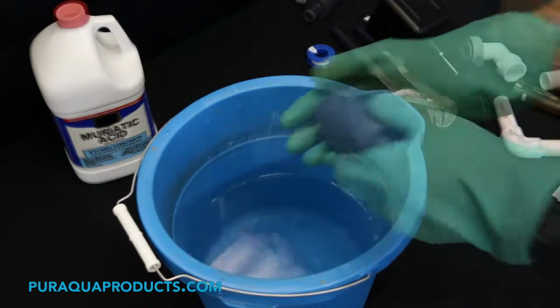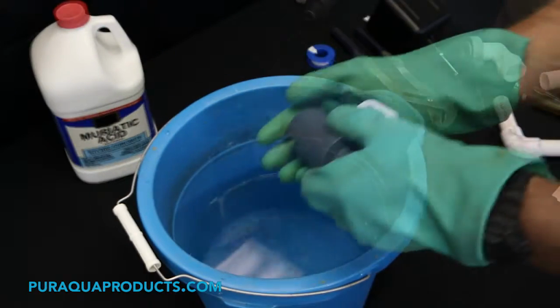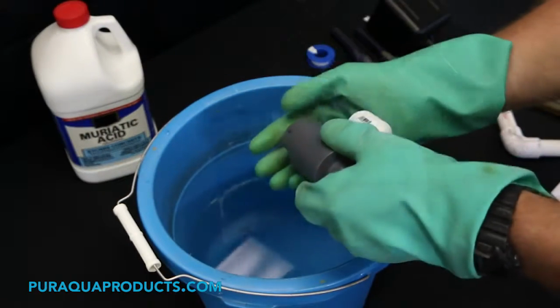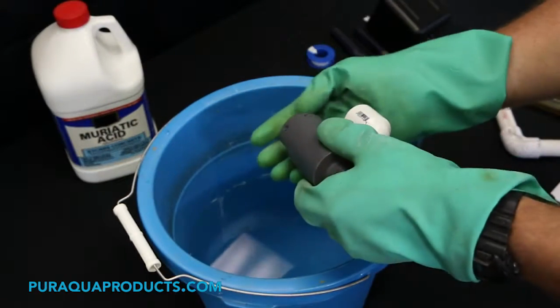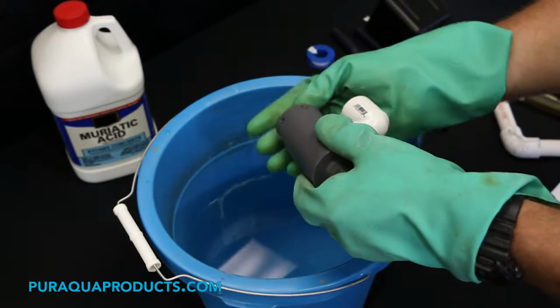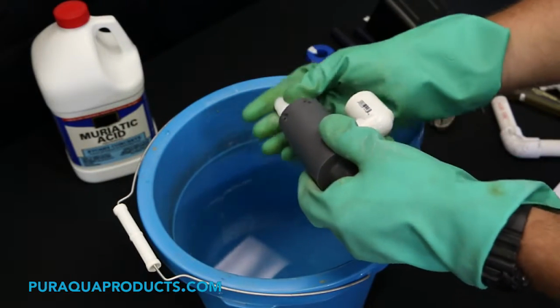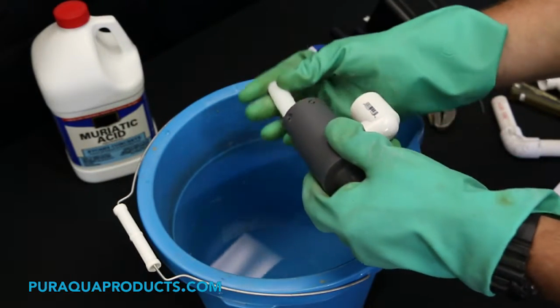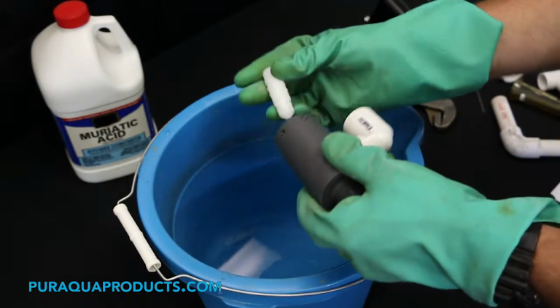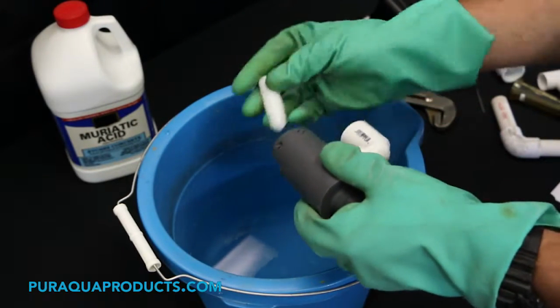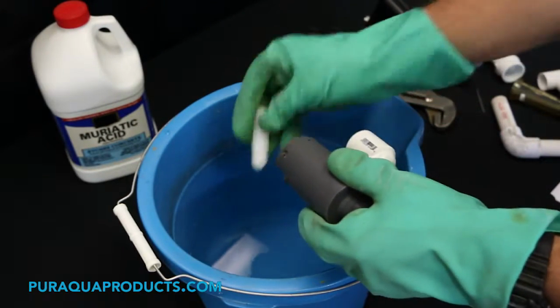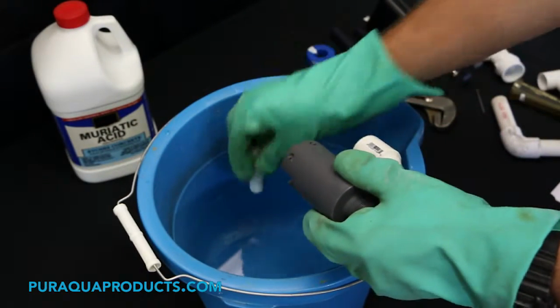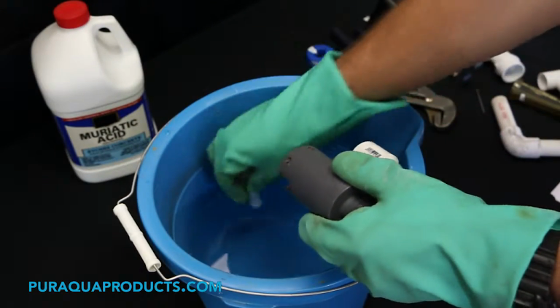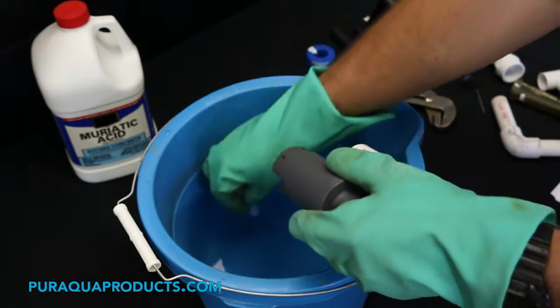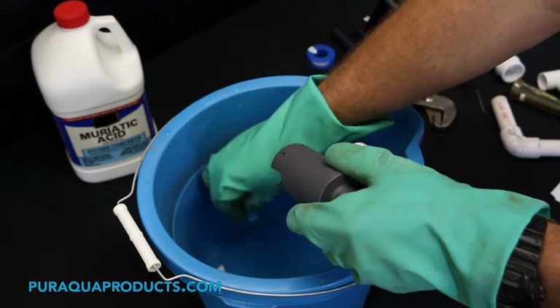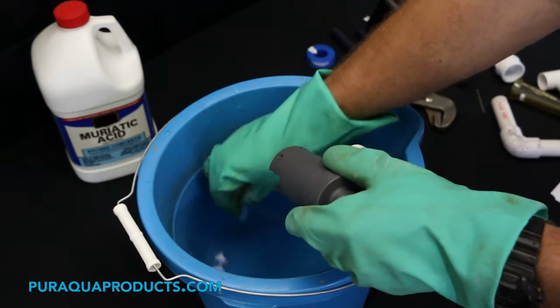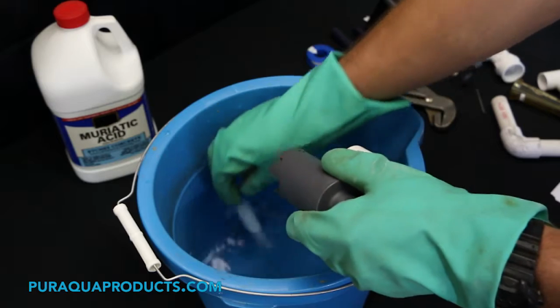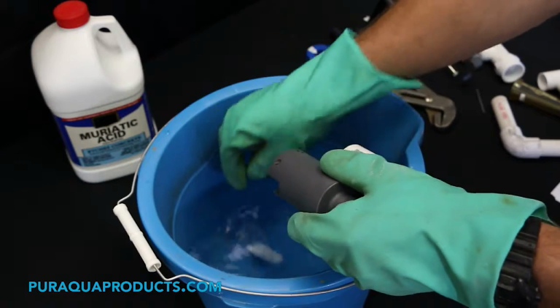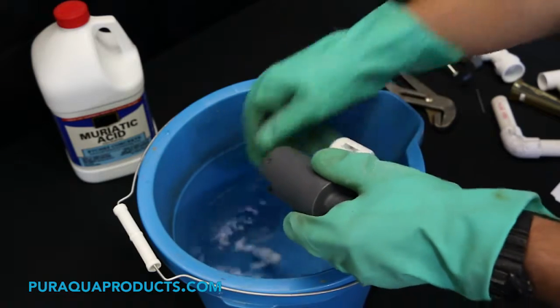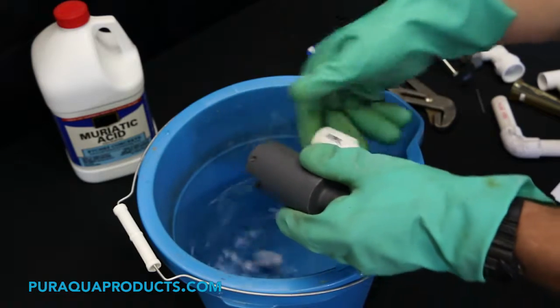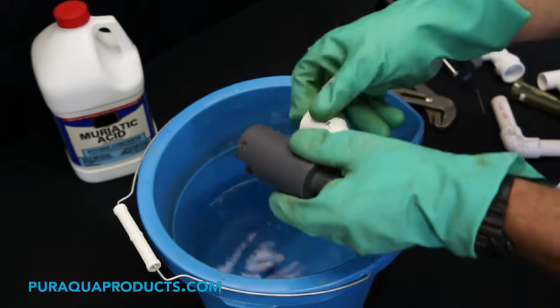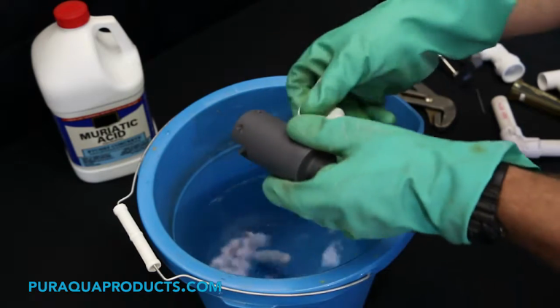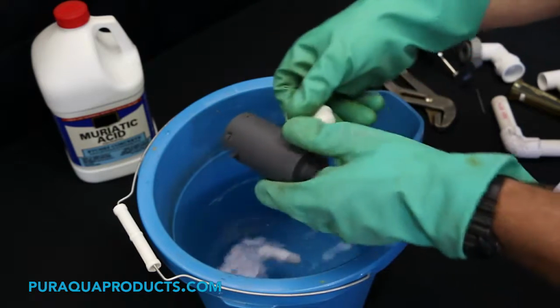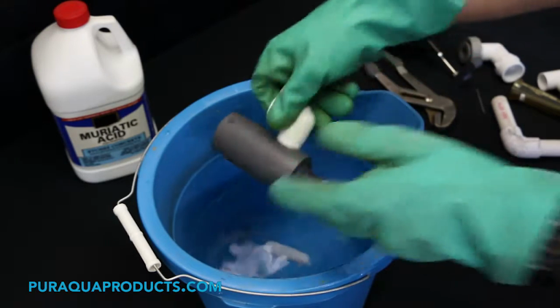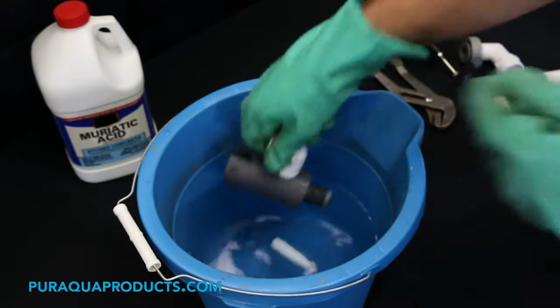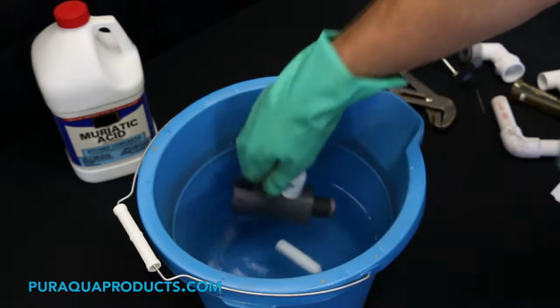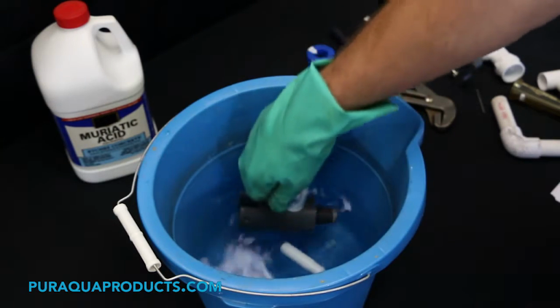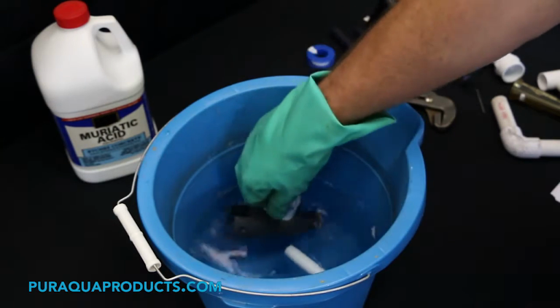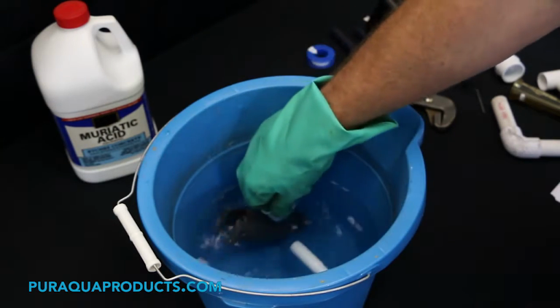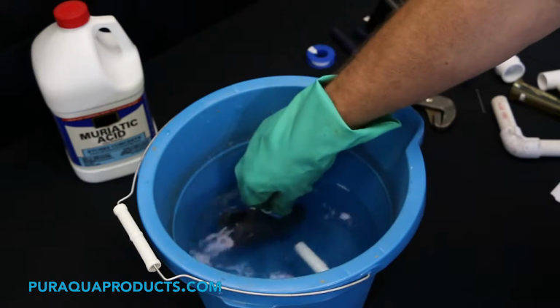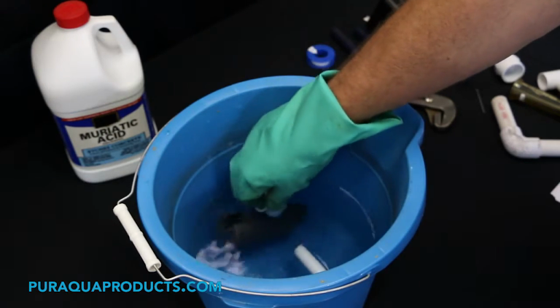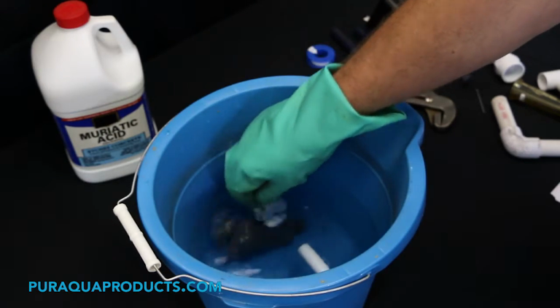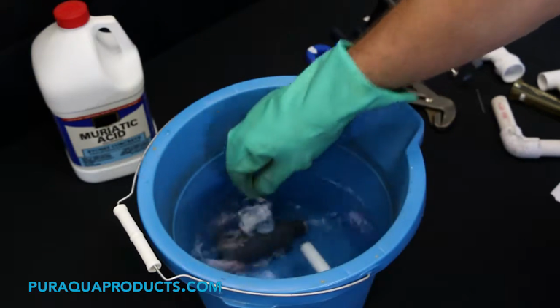Step seven: remove the plunger from the valve and put the valve and its components into the acidic solution.